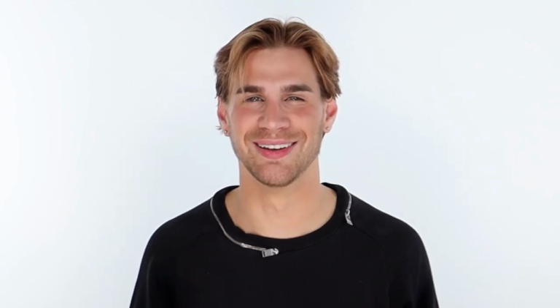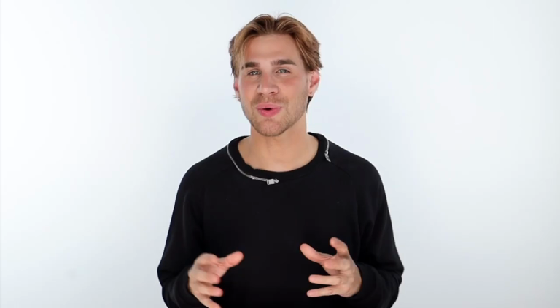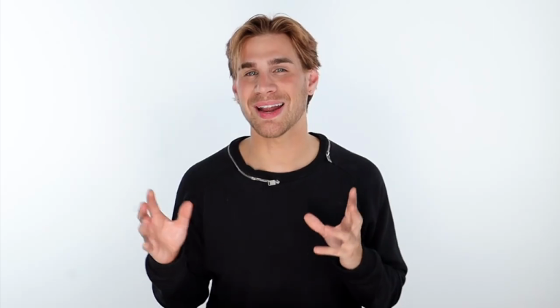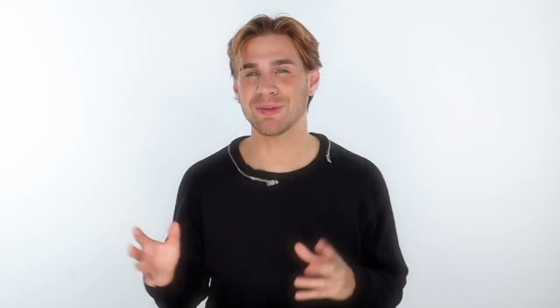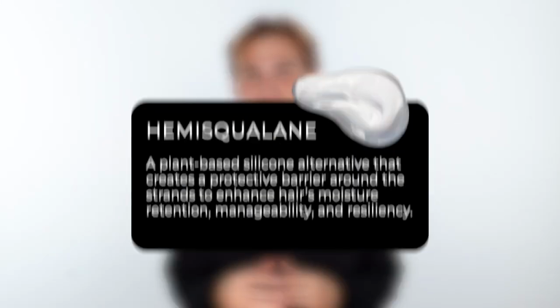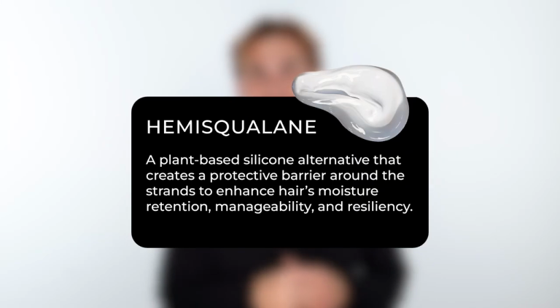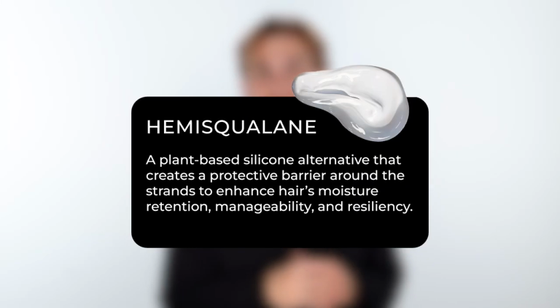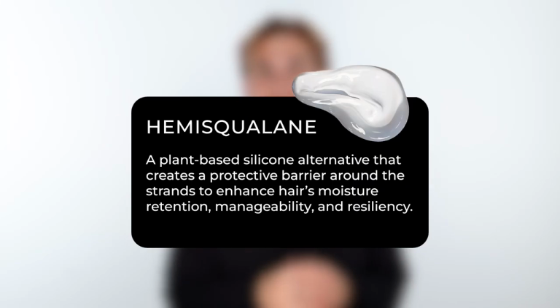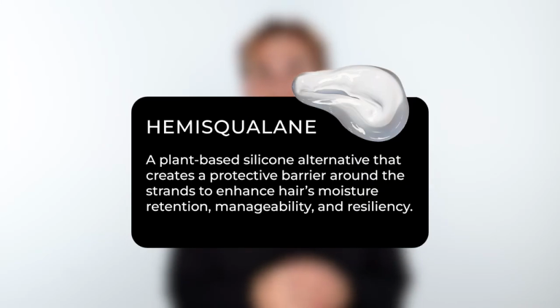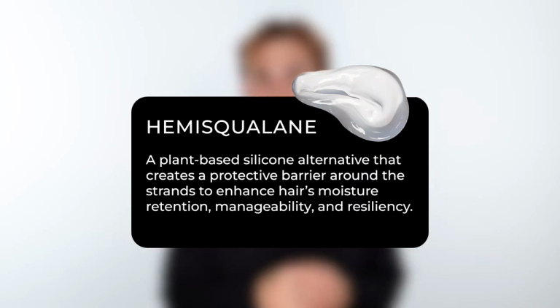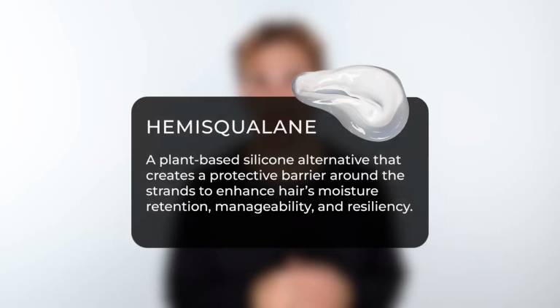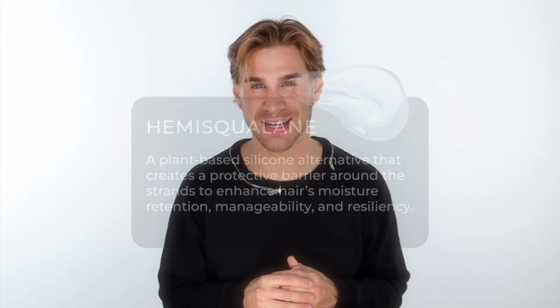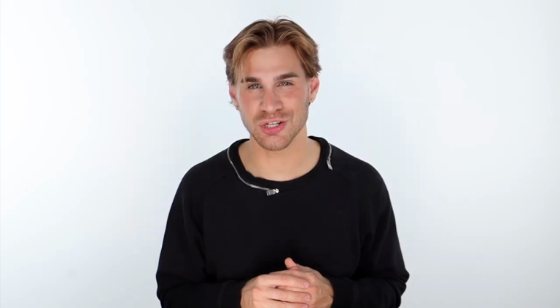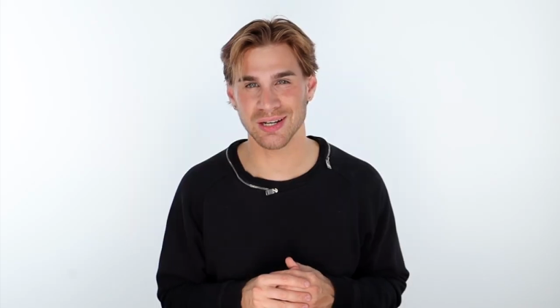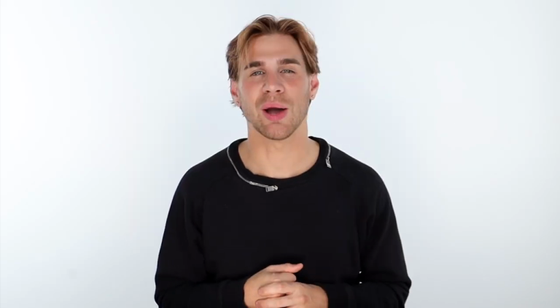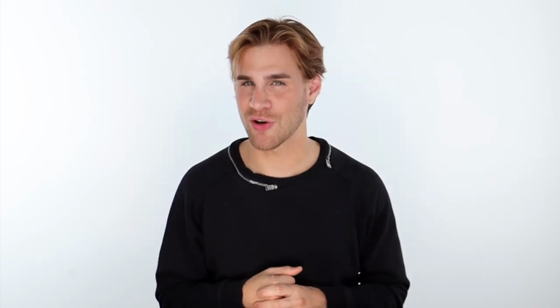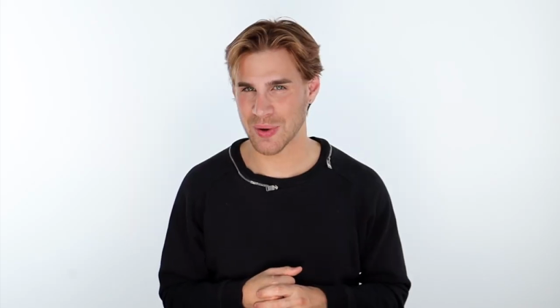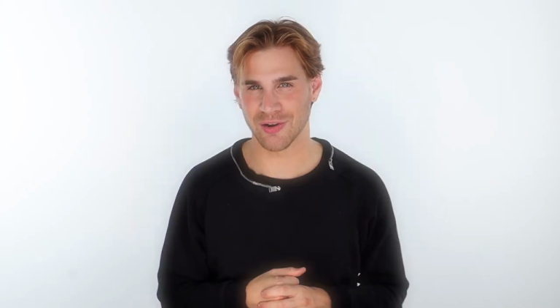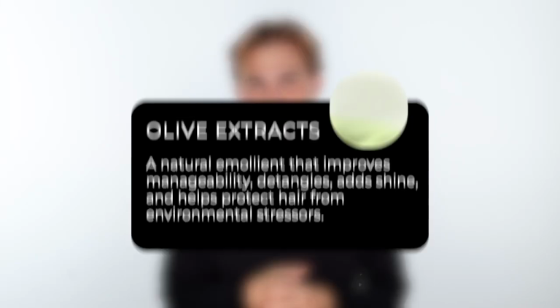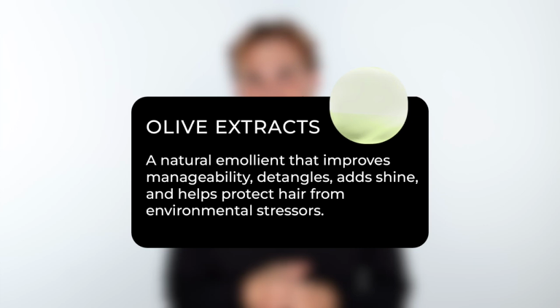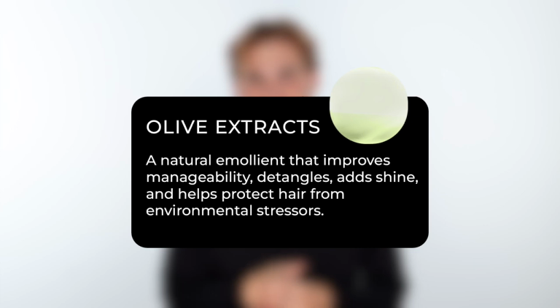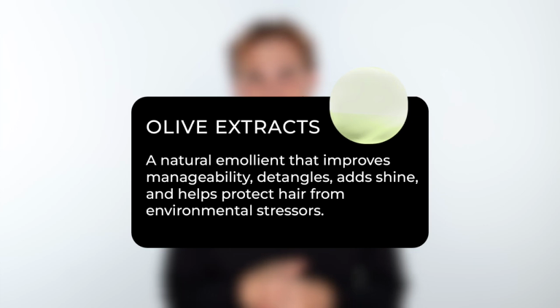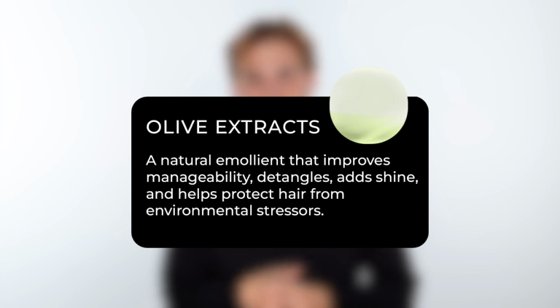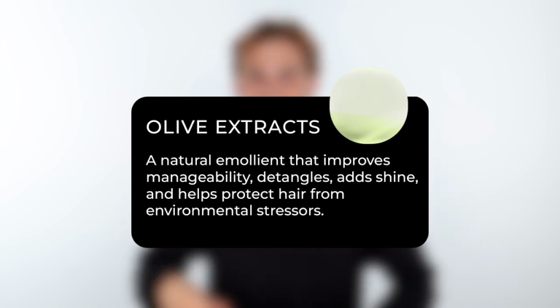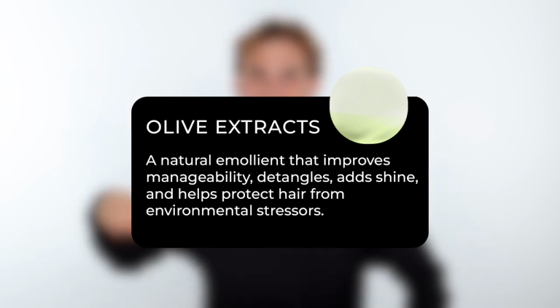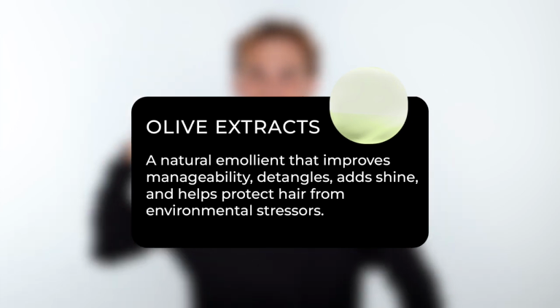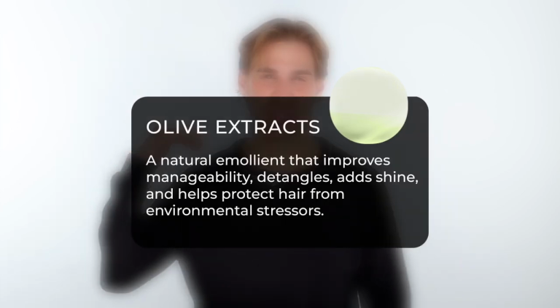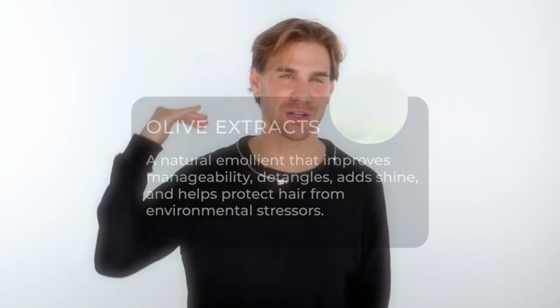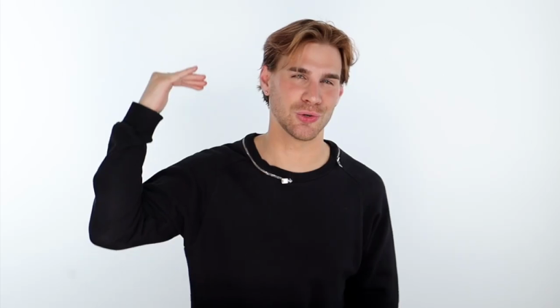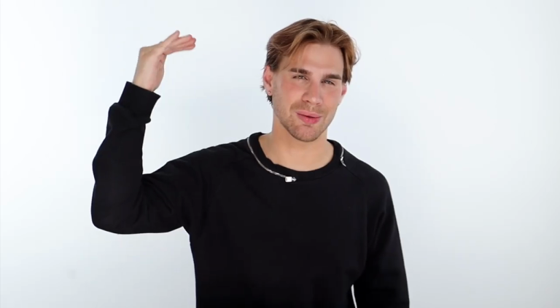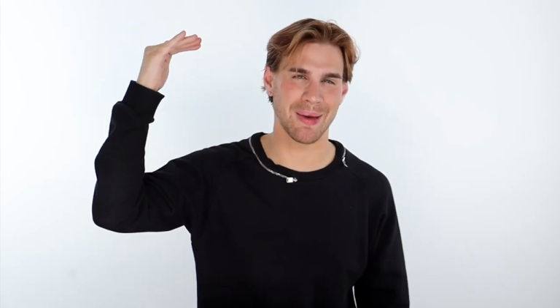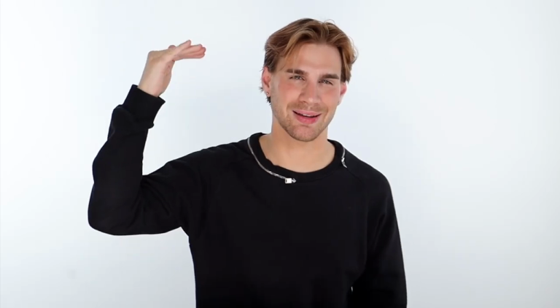We've also added Hemi Squalene to enhance moisture retention, and we've also added olive extracts to enhance that shine to its max.